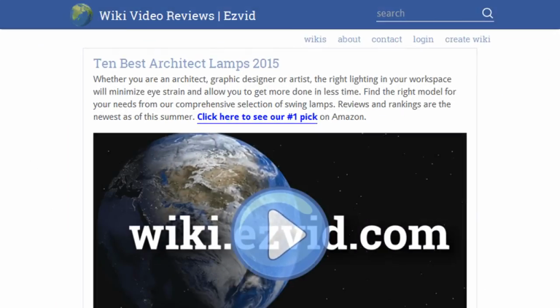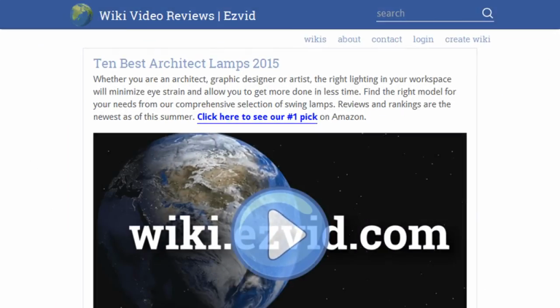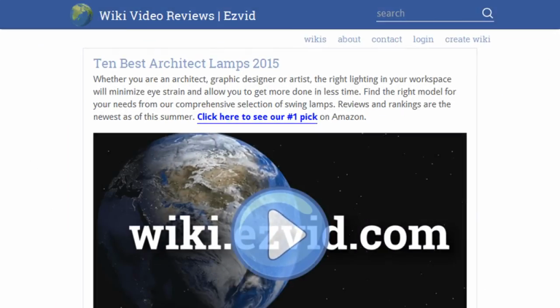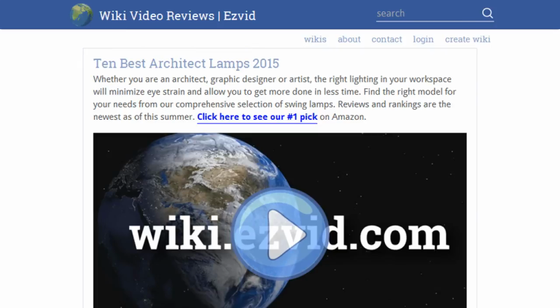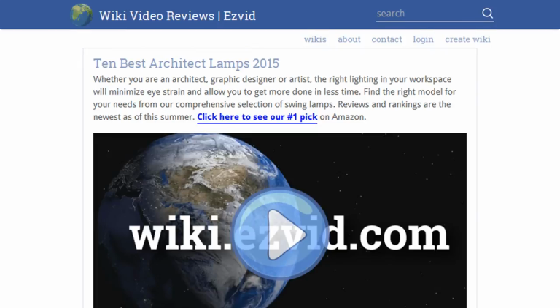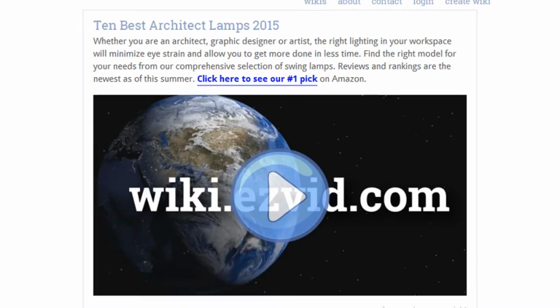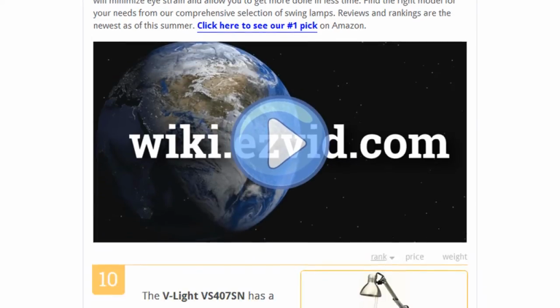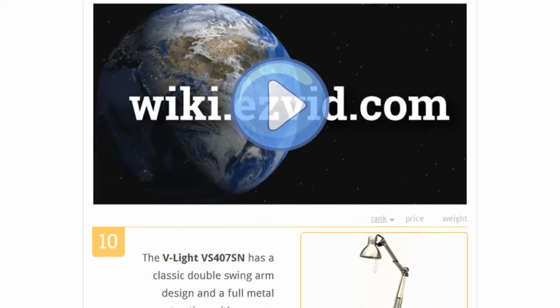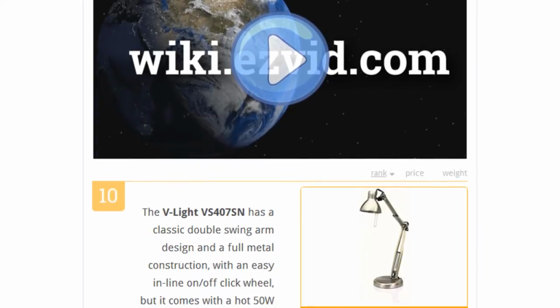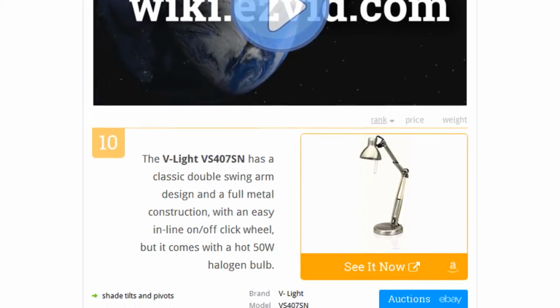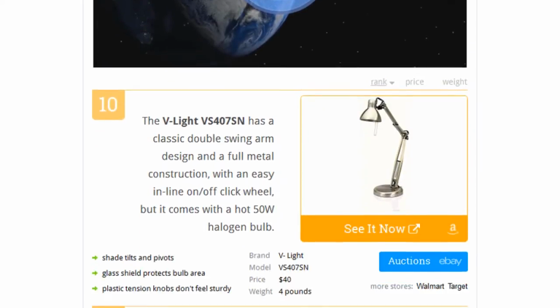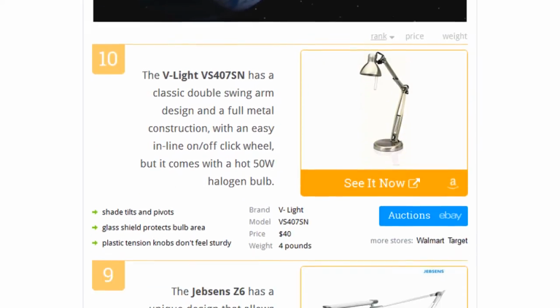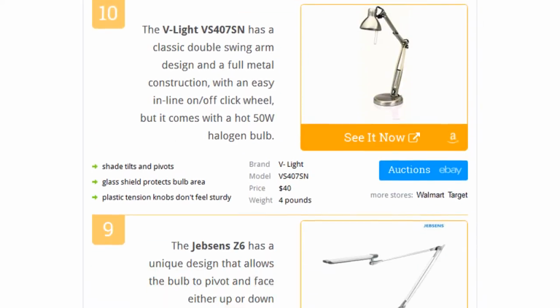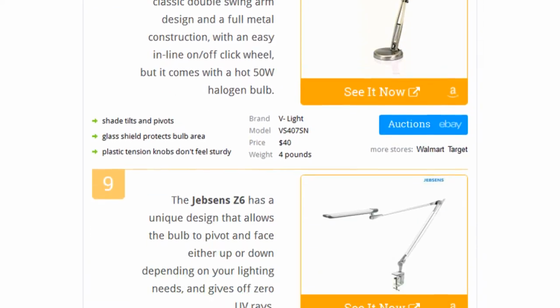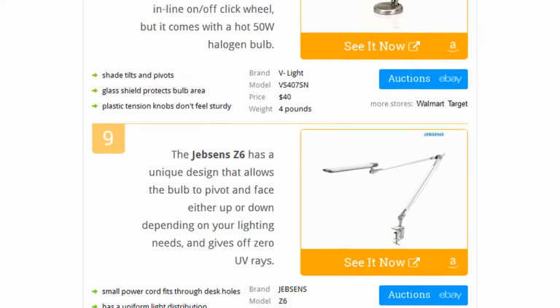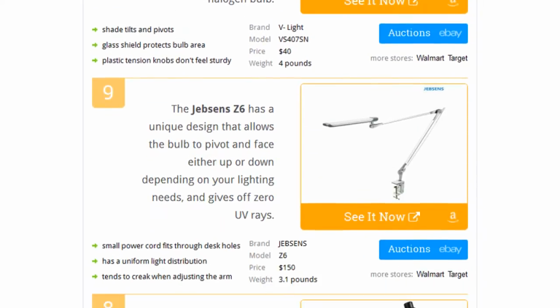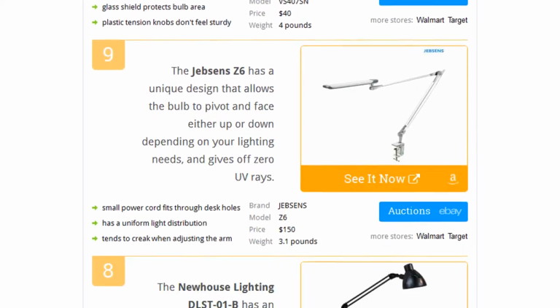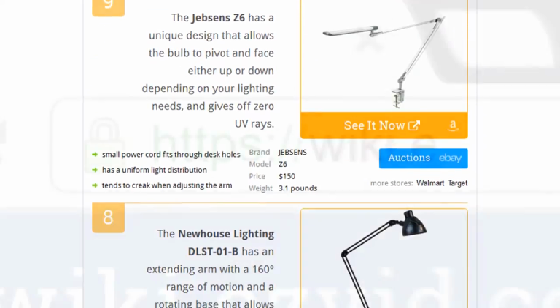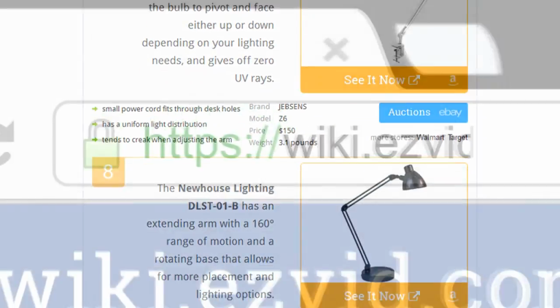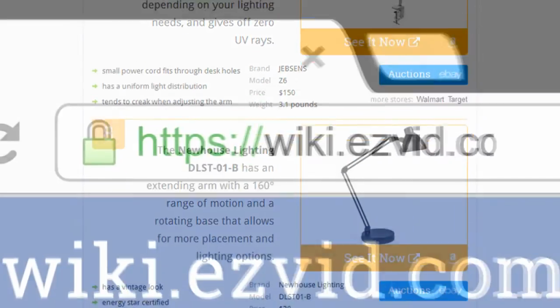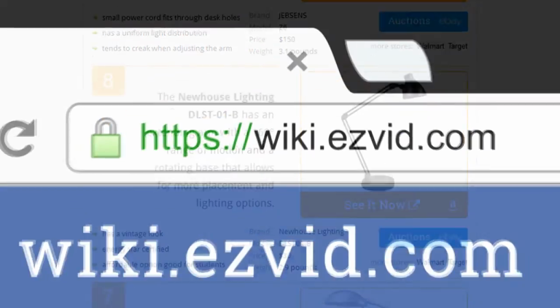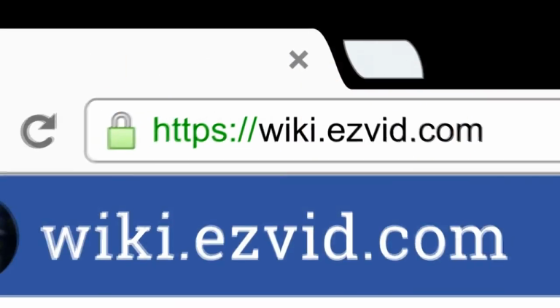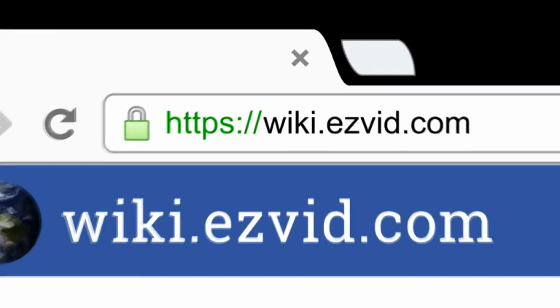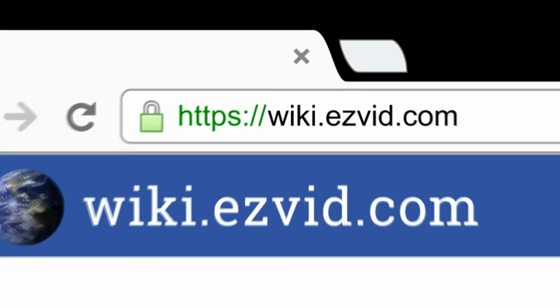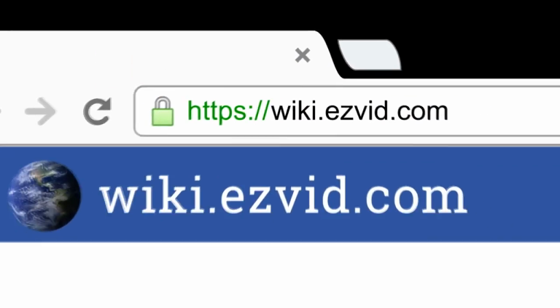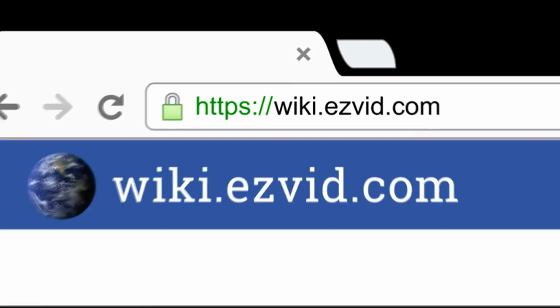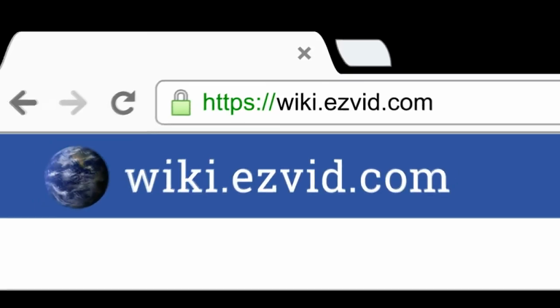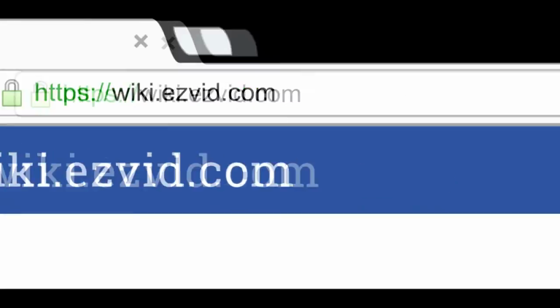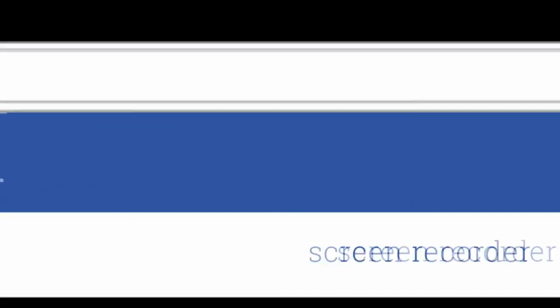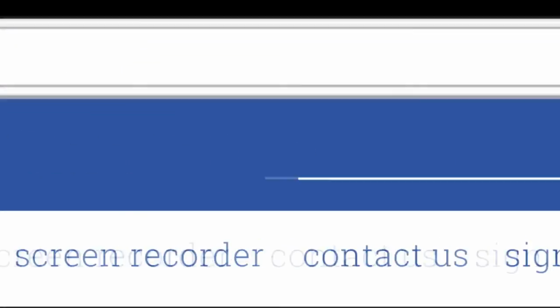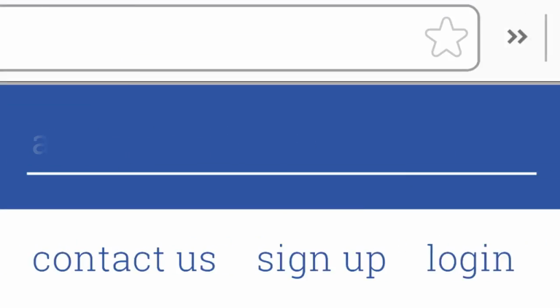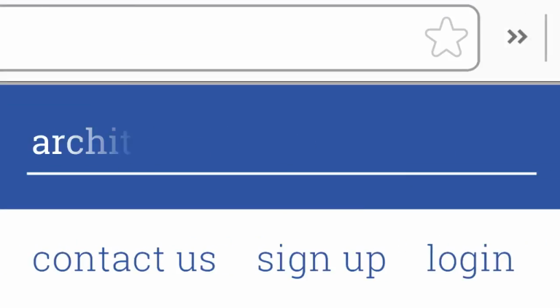To see all this stuff, go to wiki.easyvid.com and search for architect lamps, or click beneath this video.